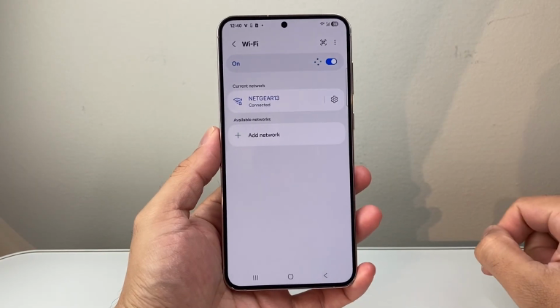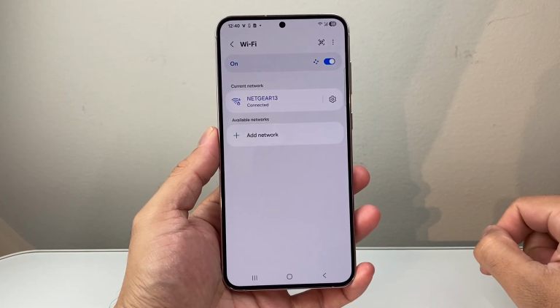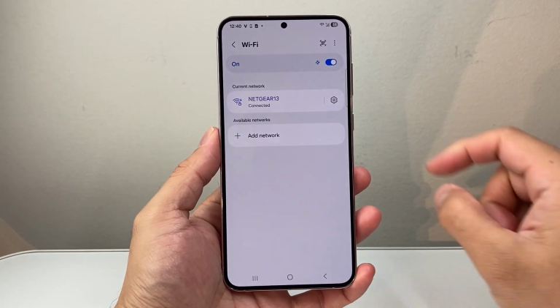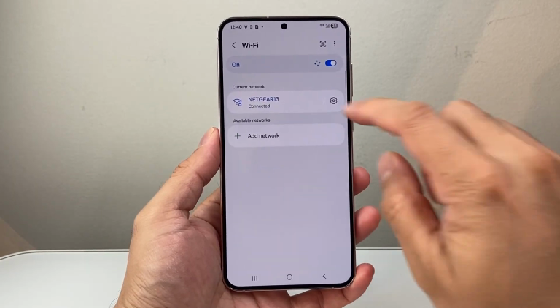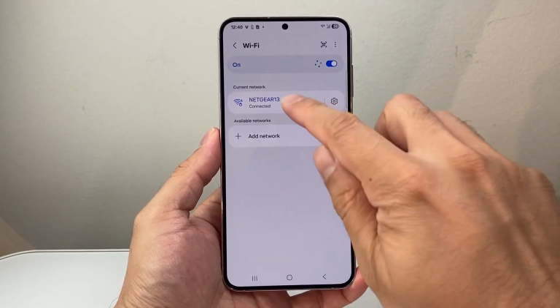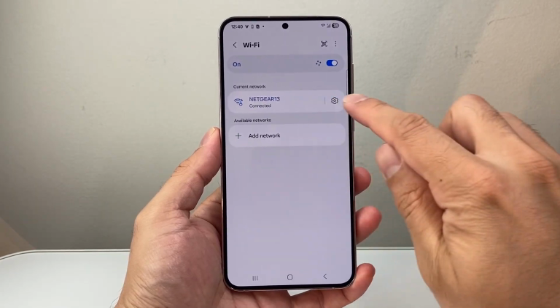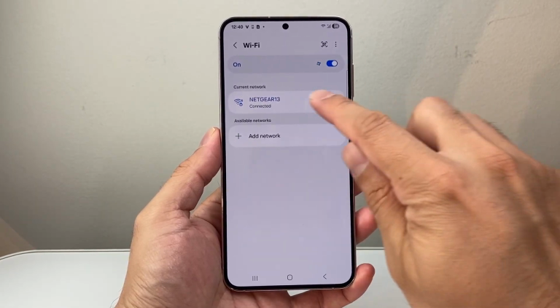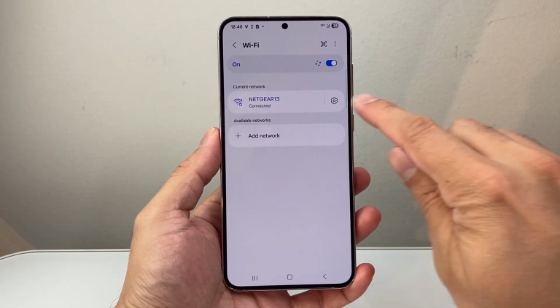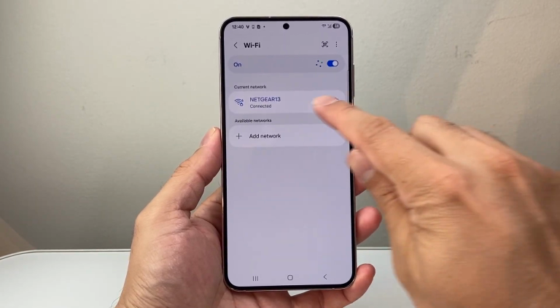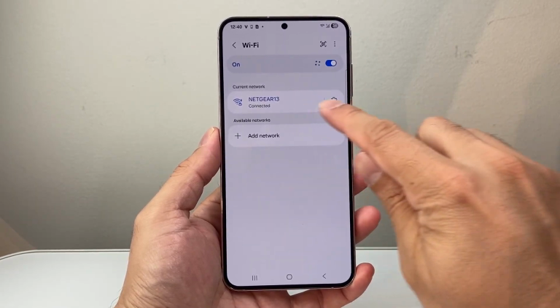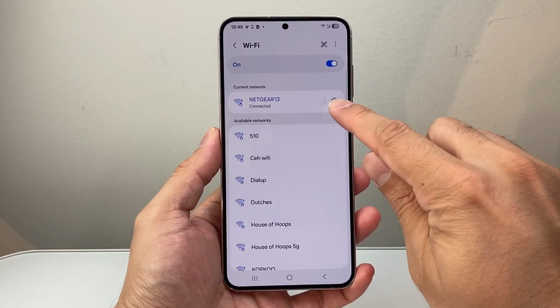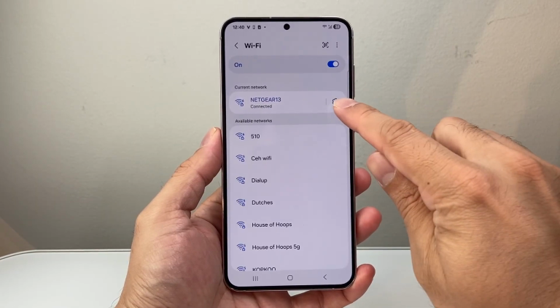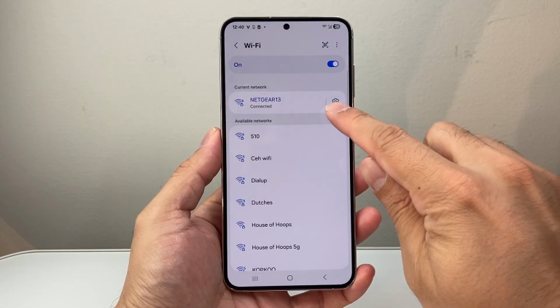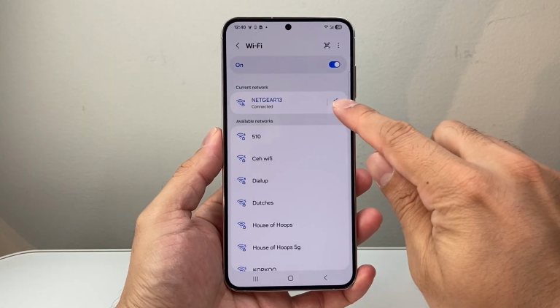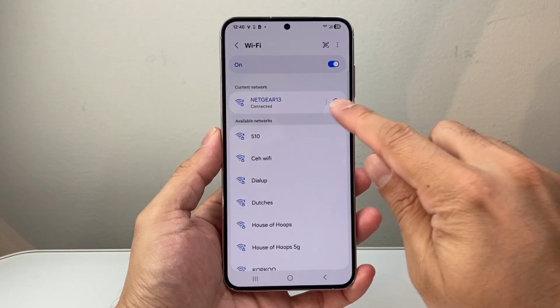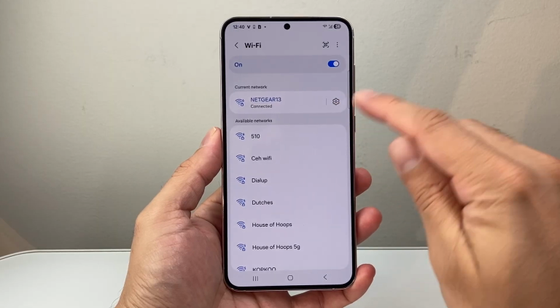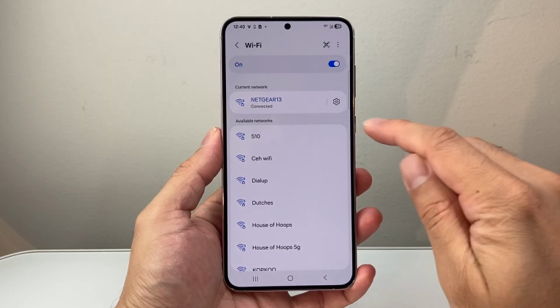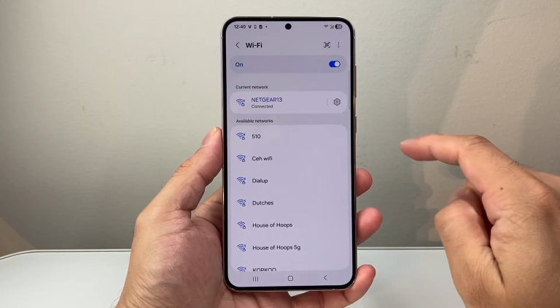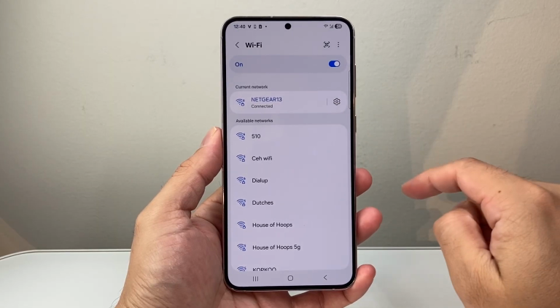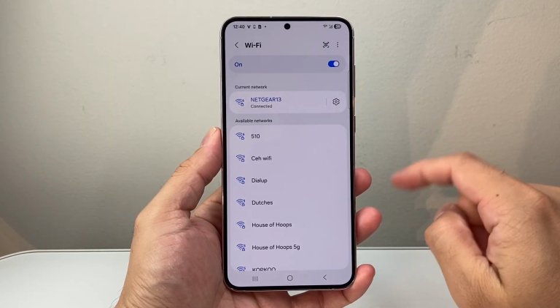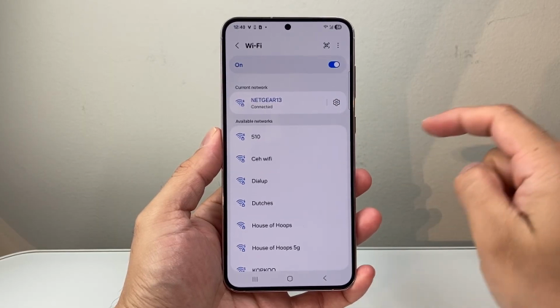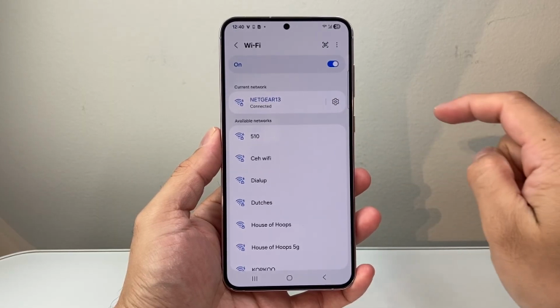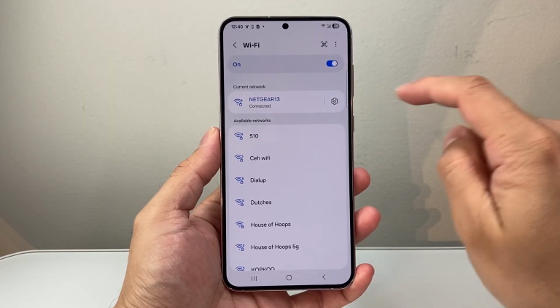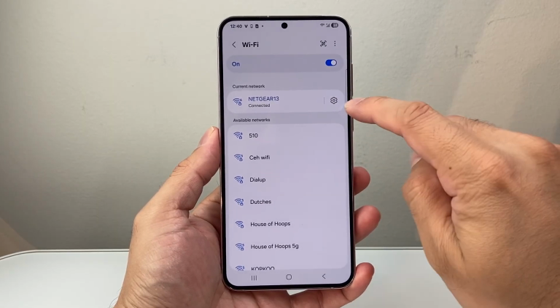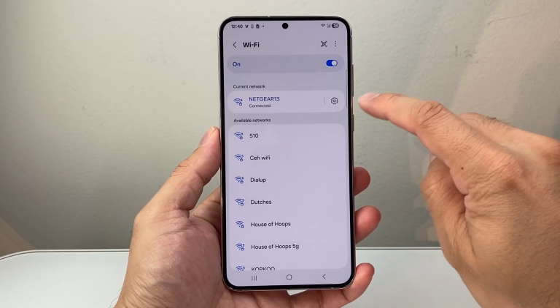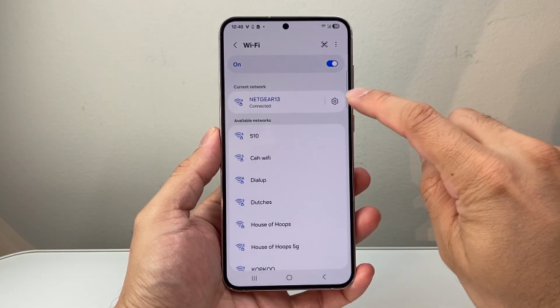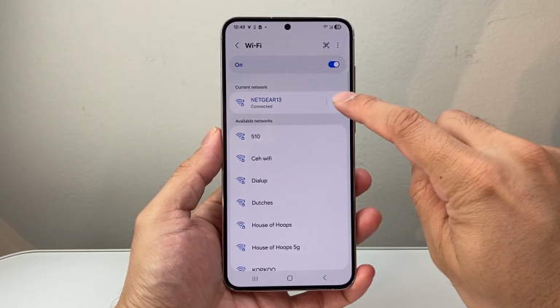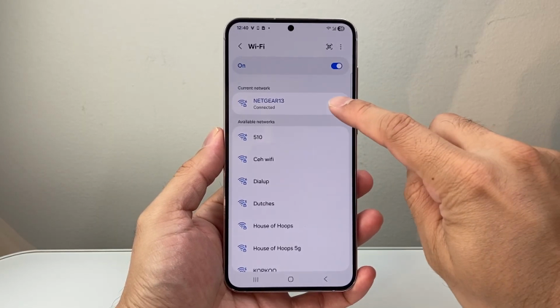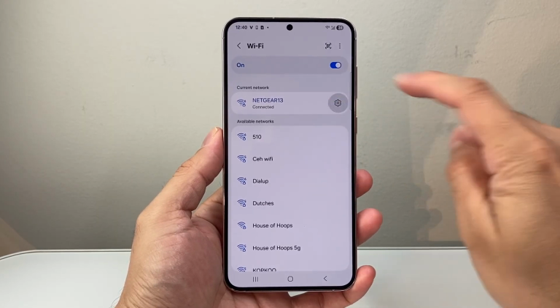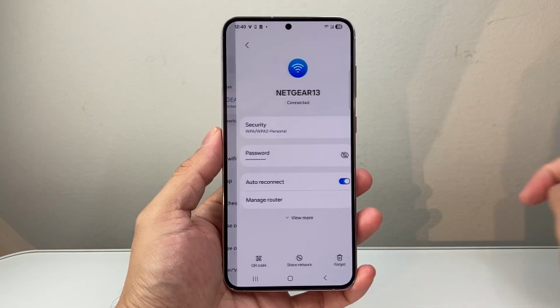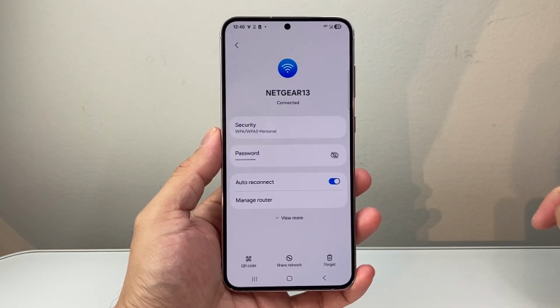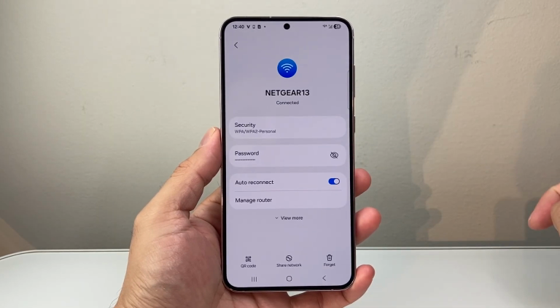Now as you can see here I'm currently connected to this Wi-Fi. However I'd like to change the password, so in order to do that I'm going to click on that gear icon right here.